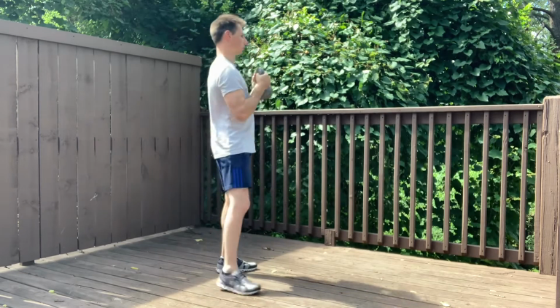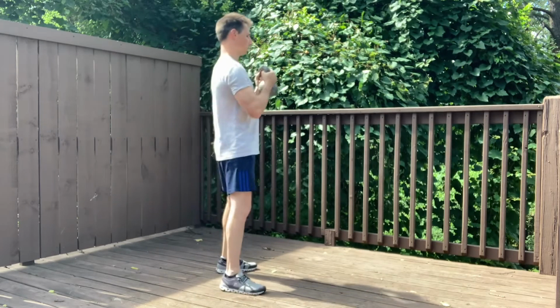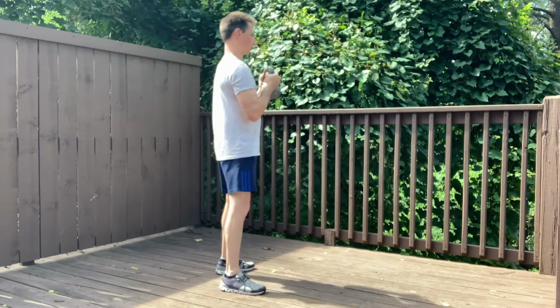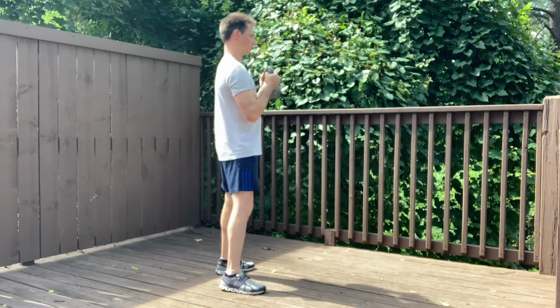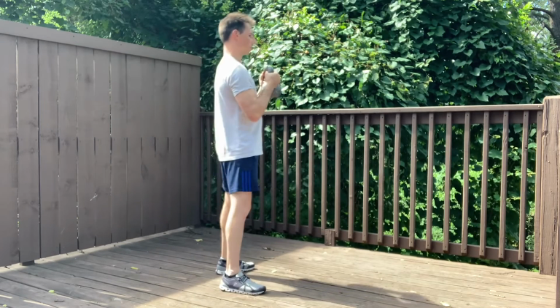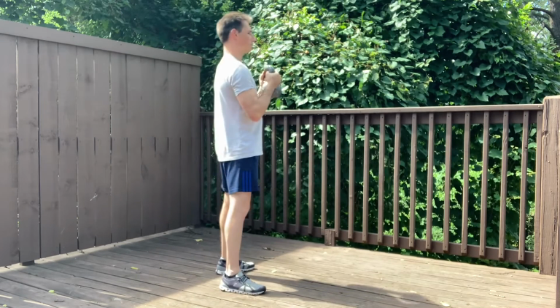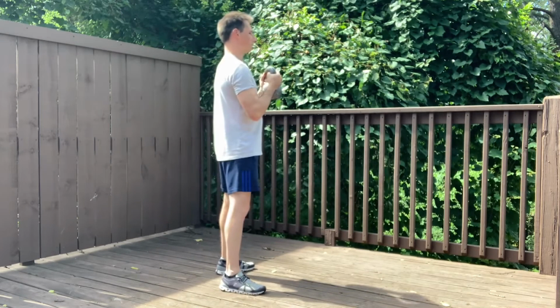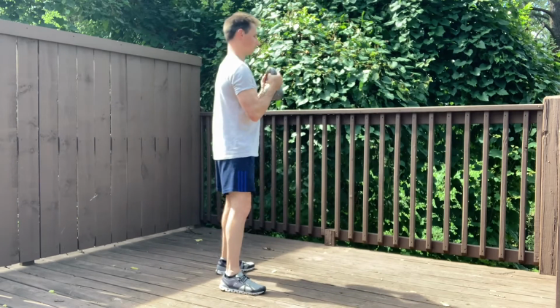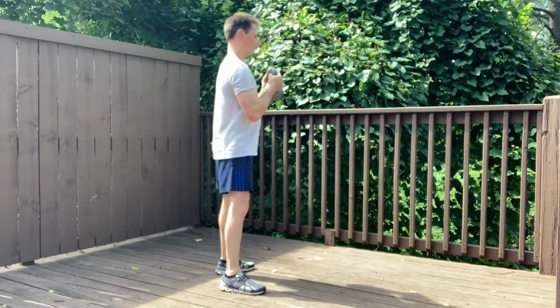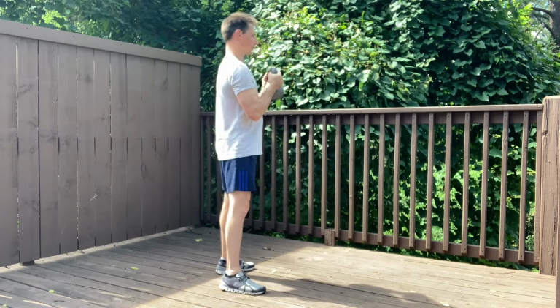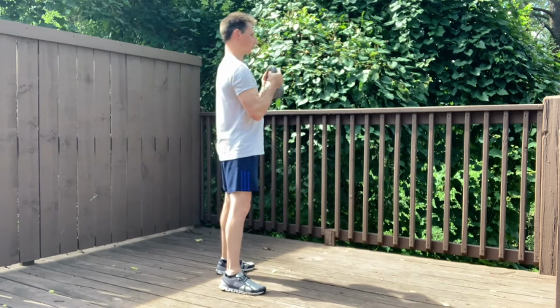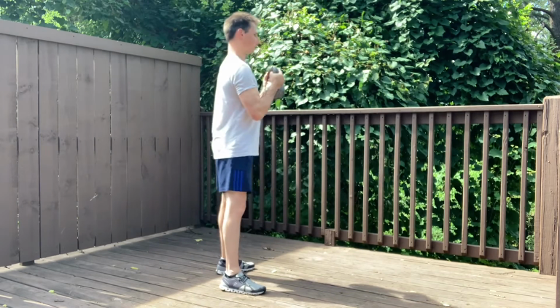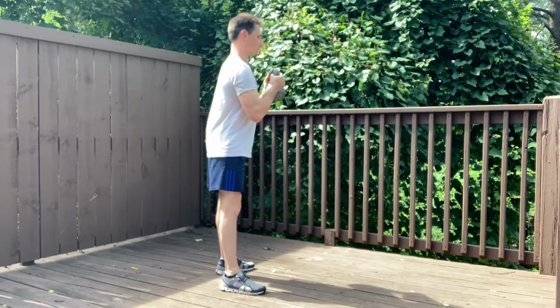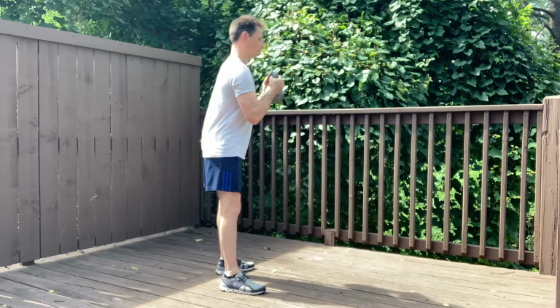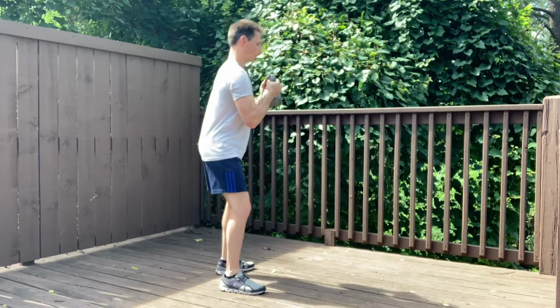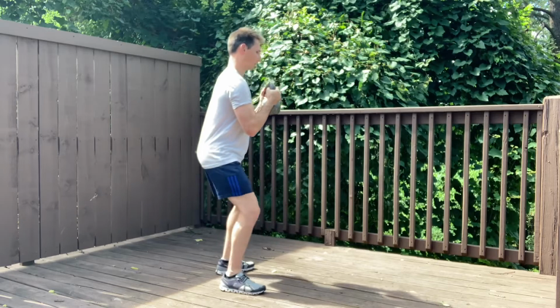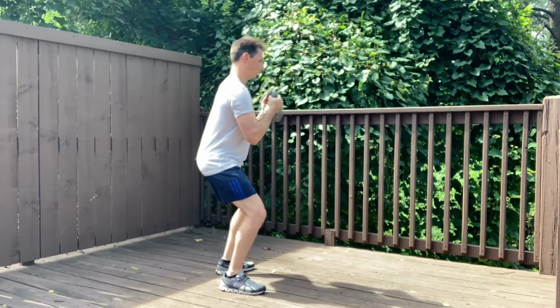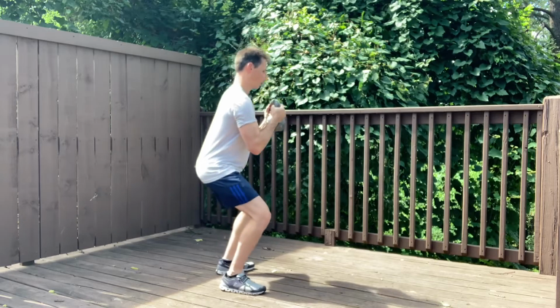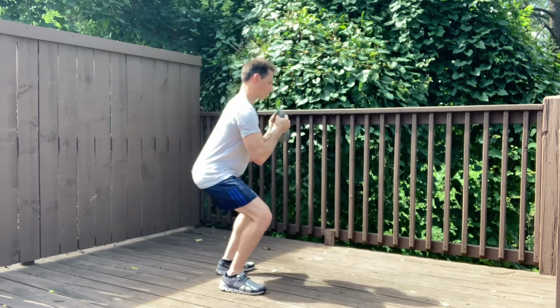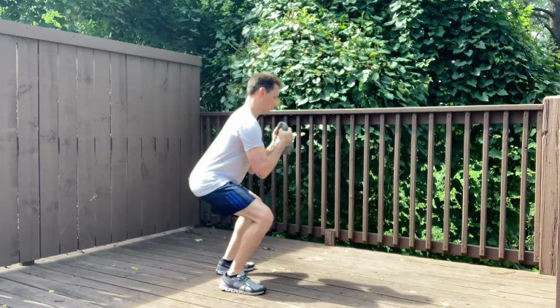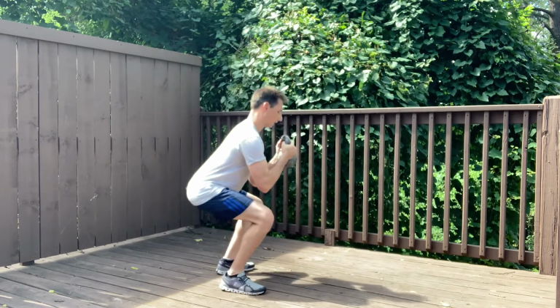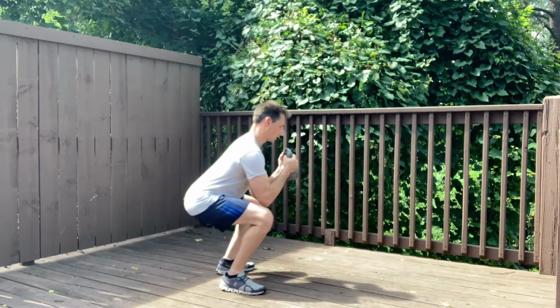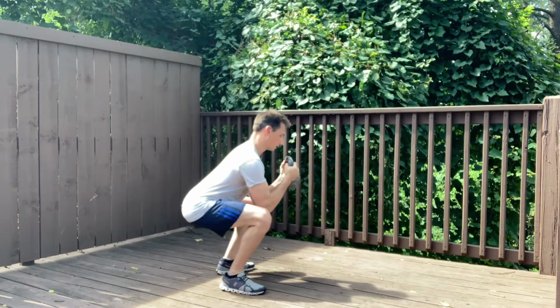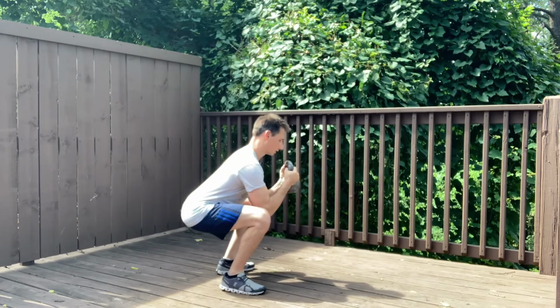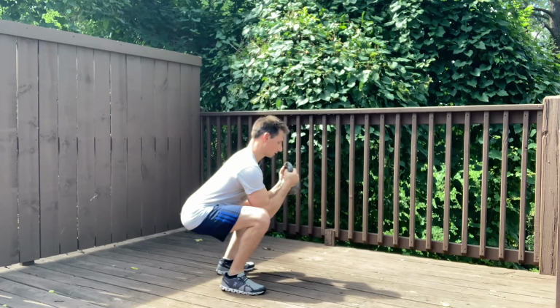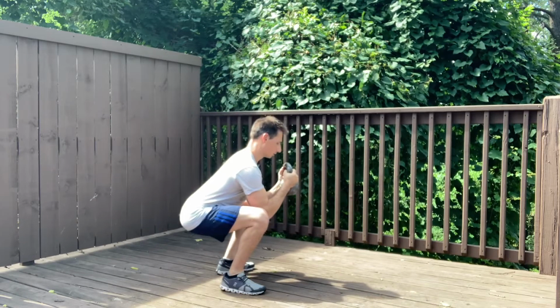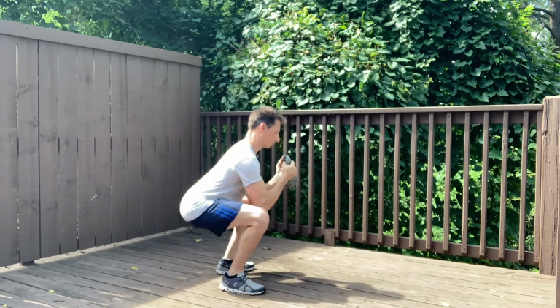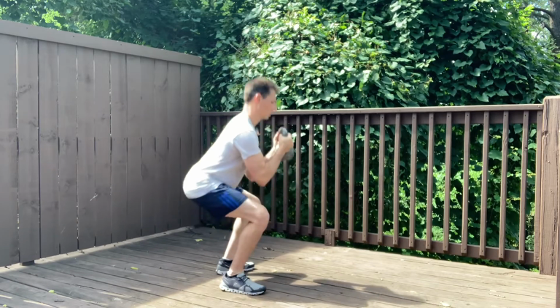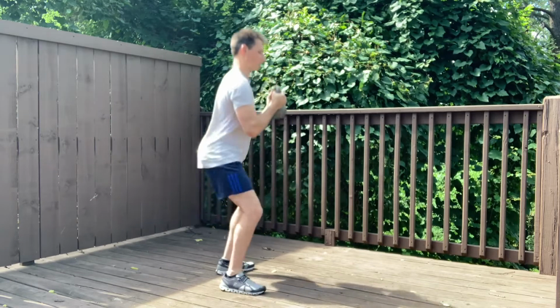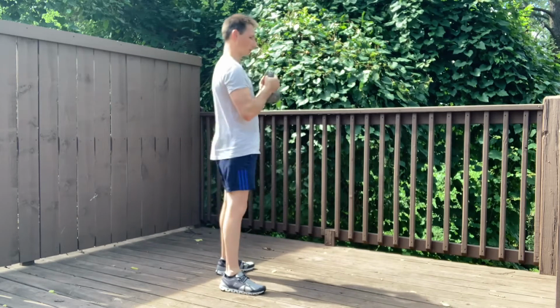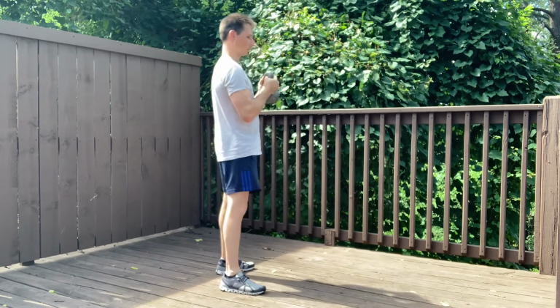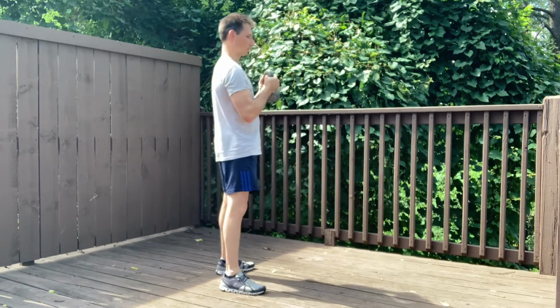Showing you from the side: screw my feet into the floor, sit back, come down, and drive the floor away.